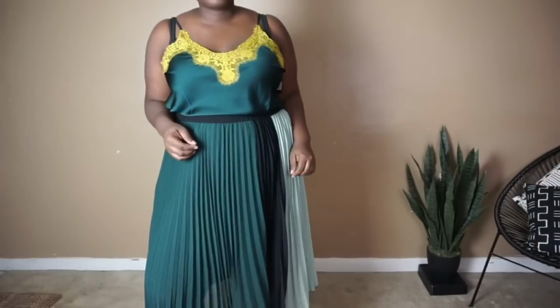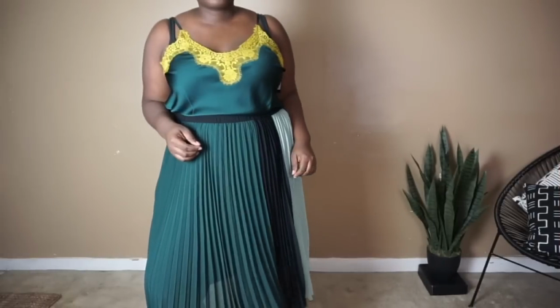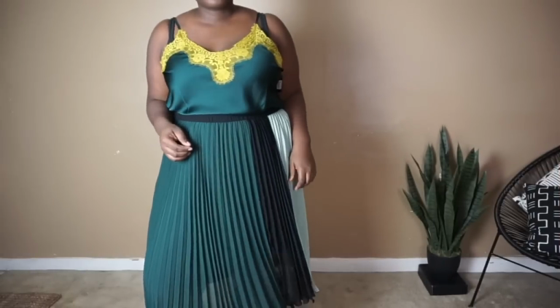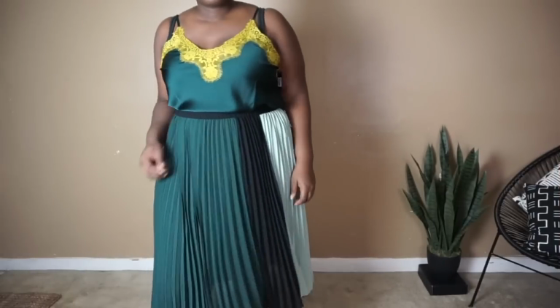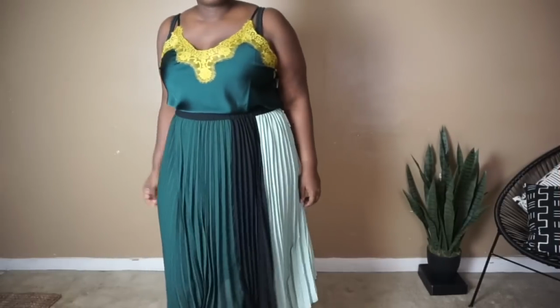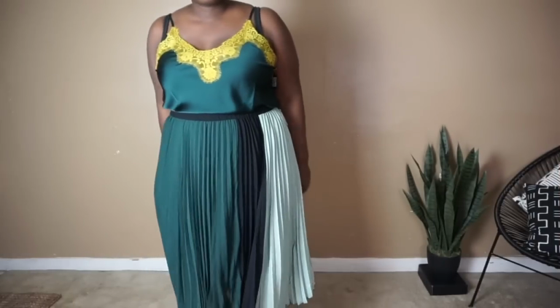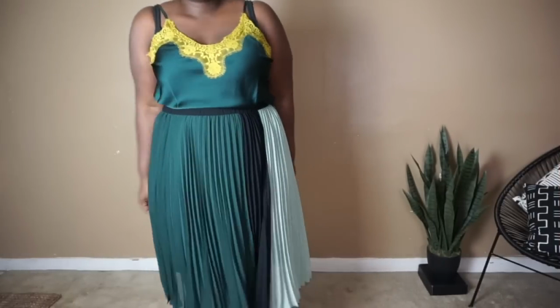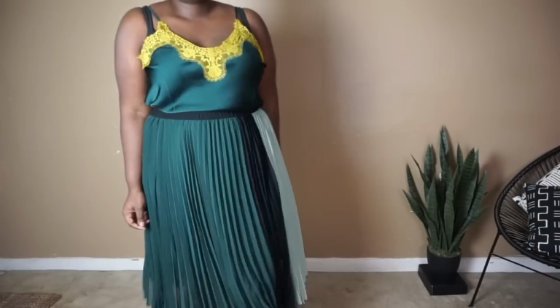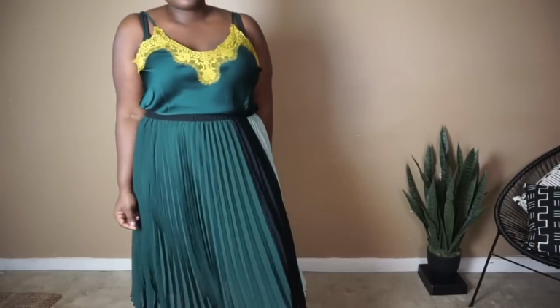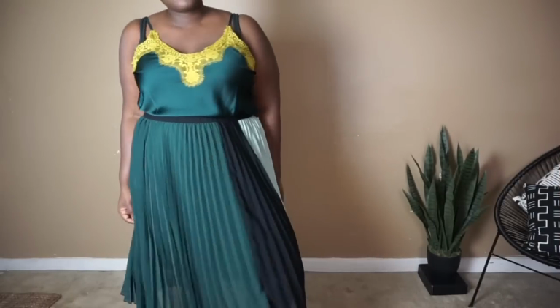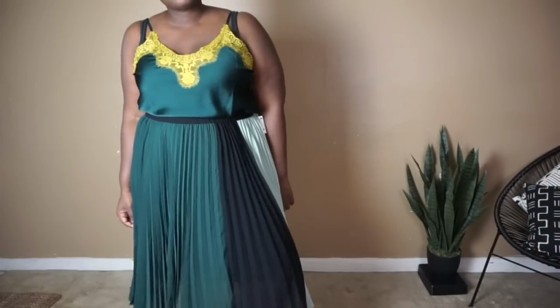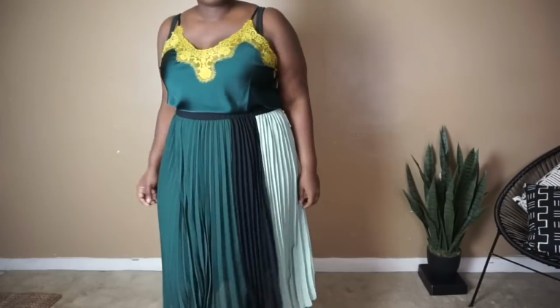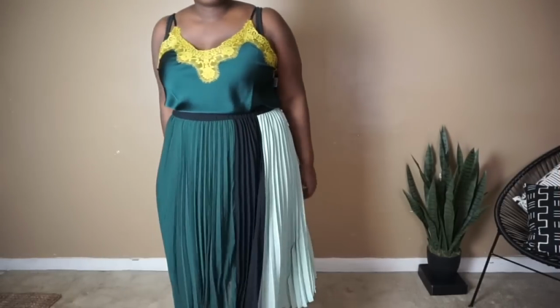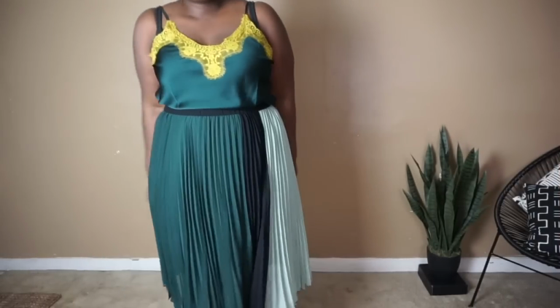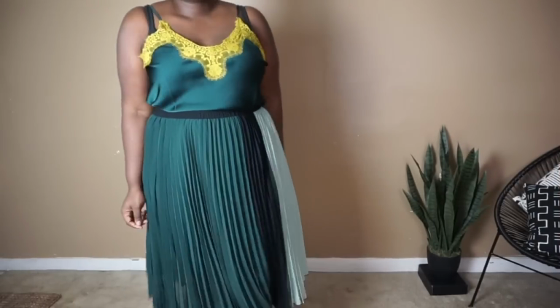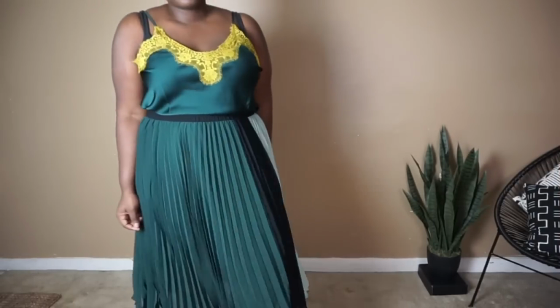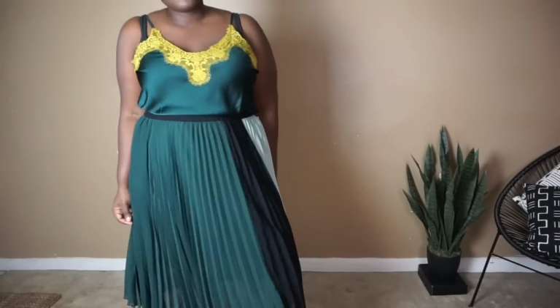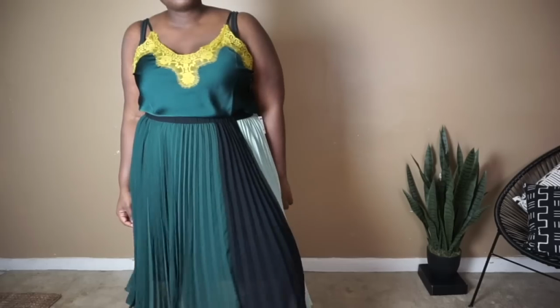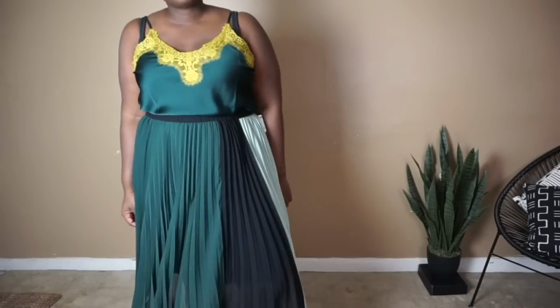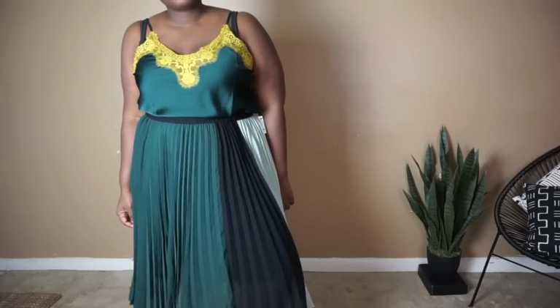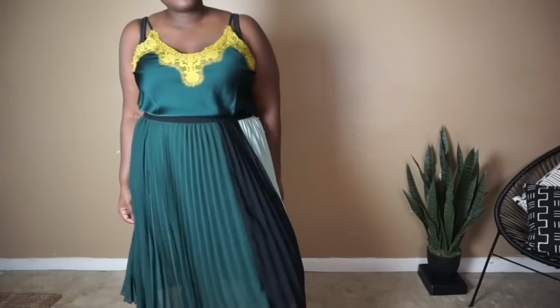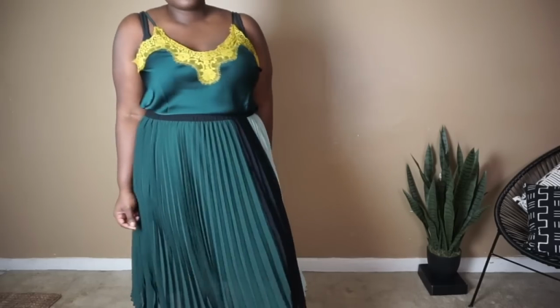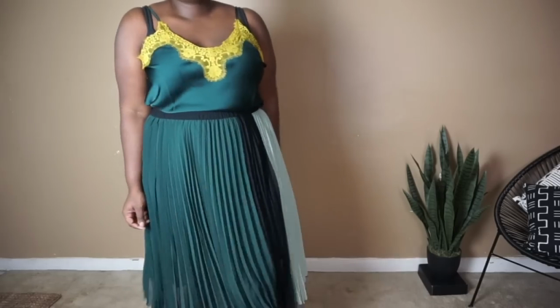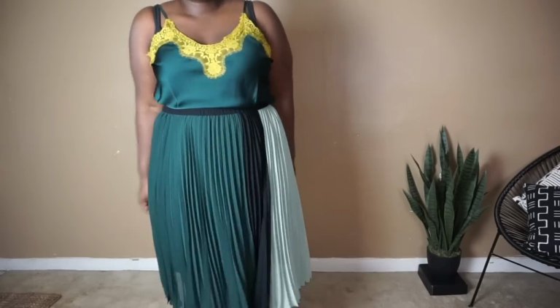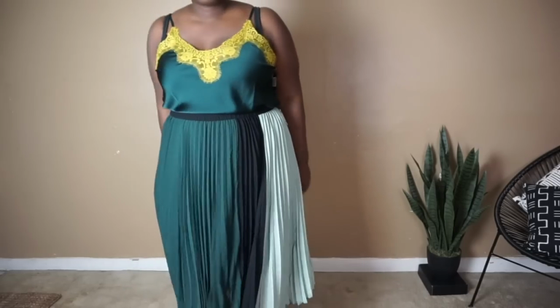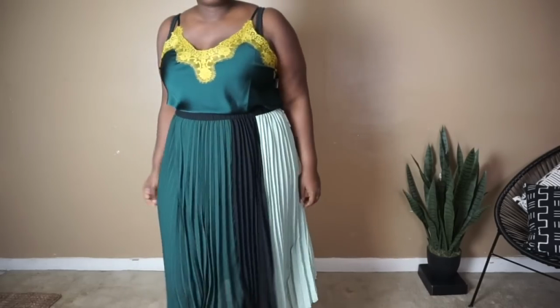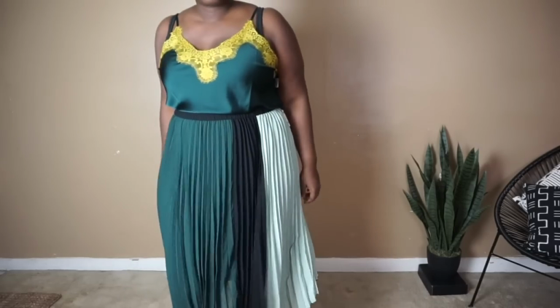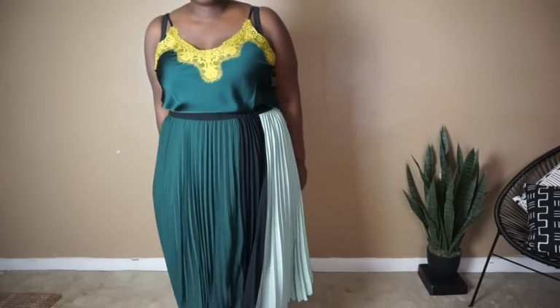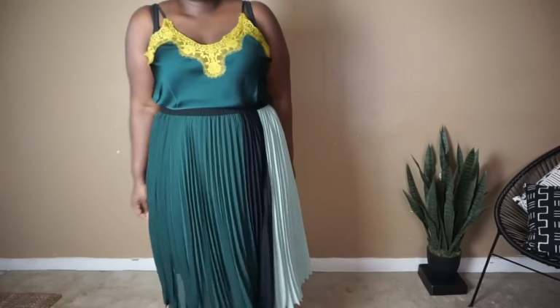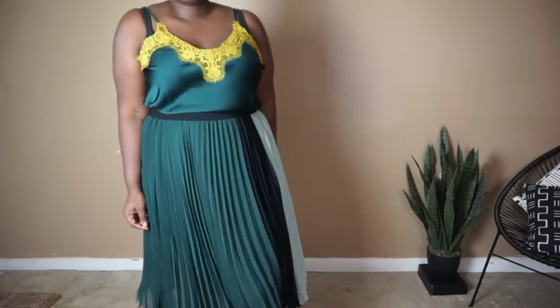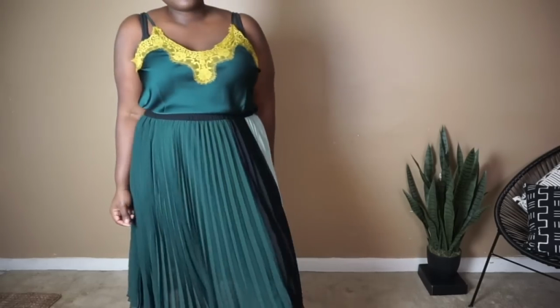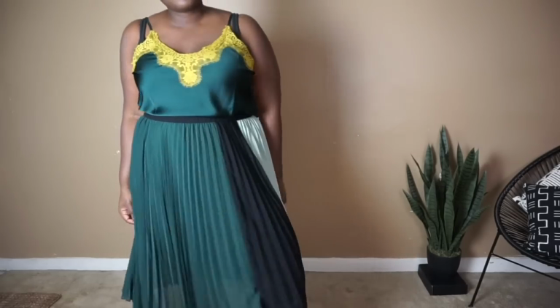Alright, before we get started, I did want to mention that for your reference, my exact measurements are in the description bar below.